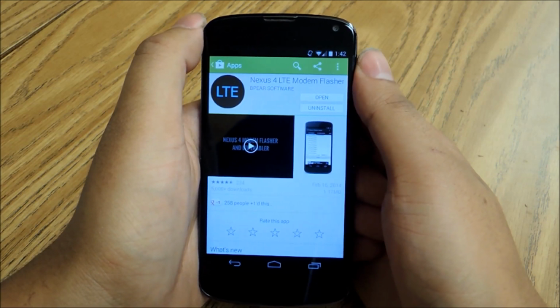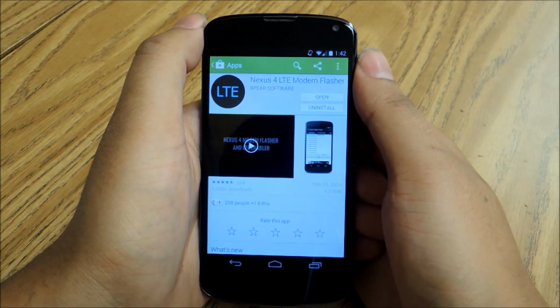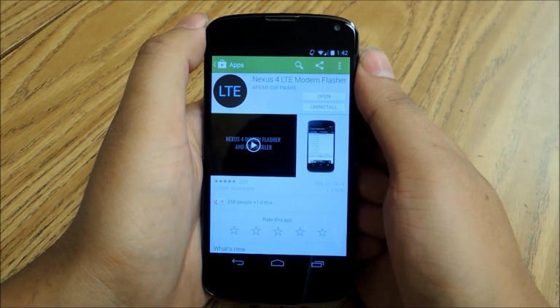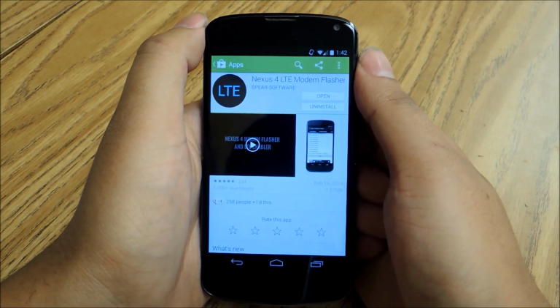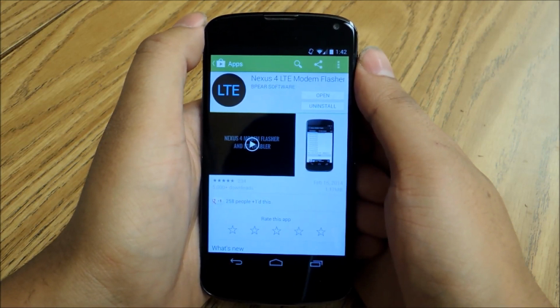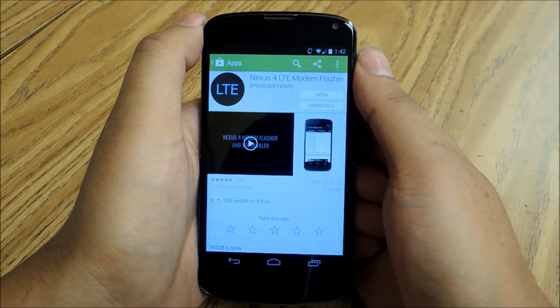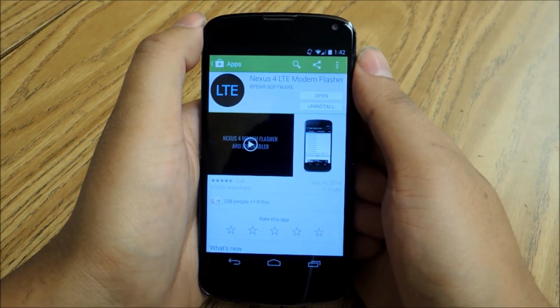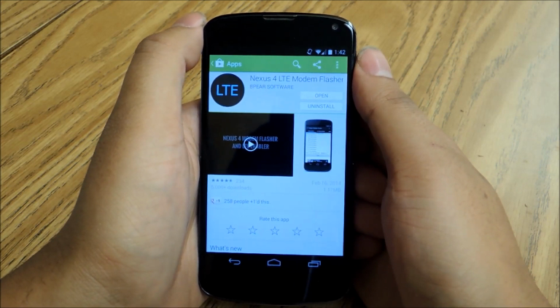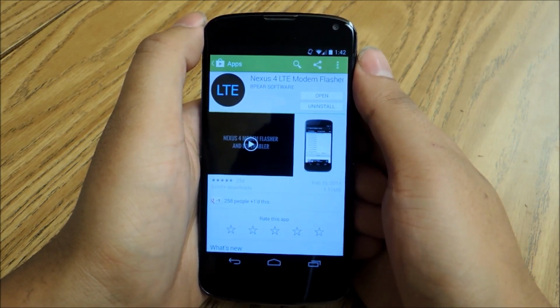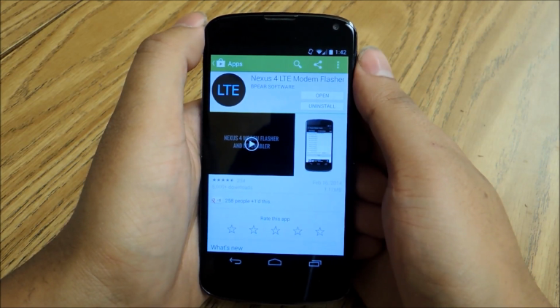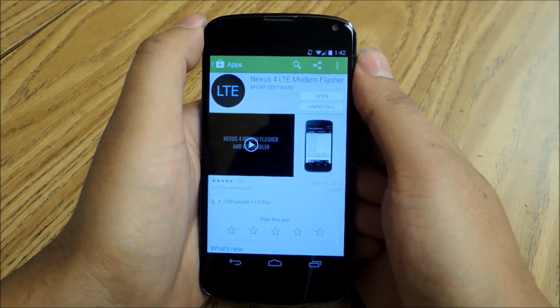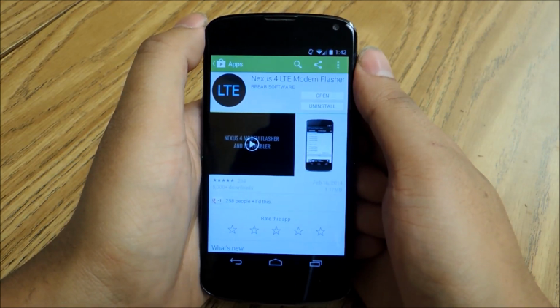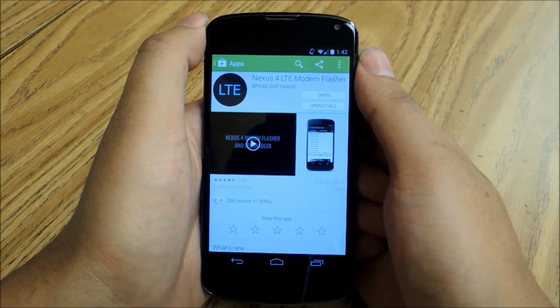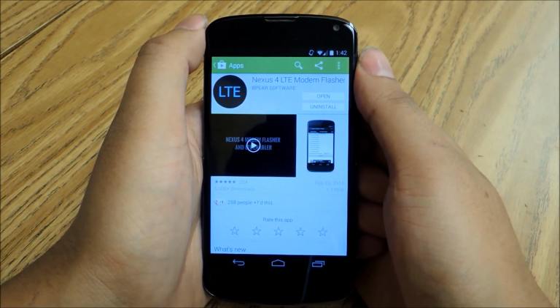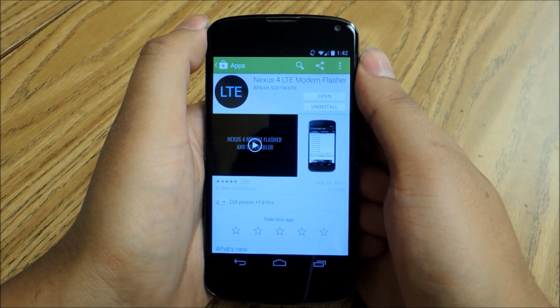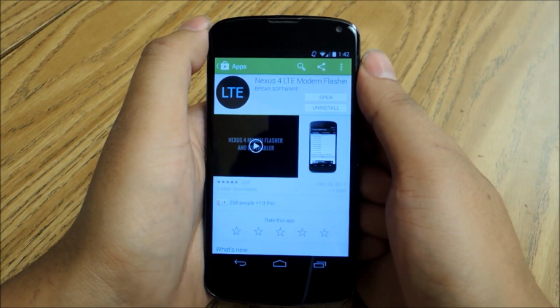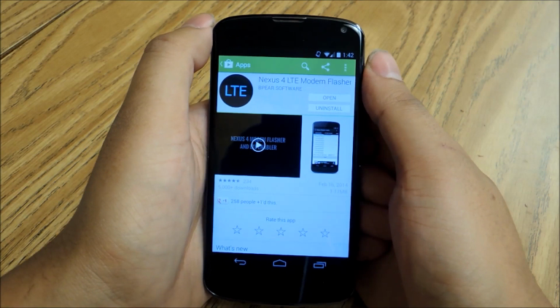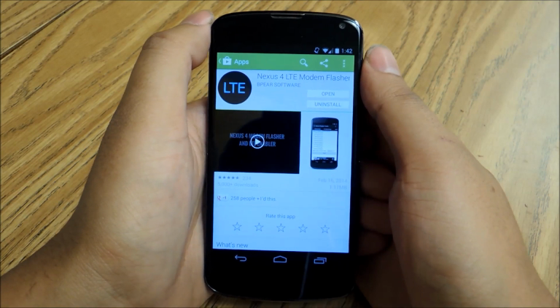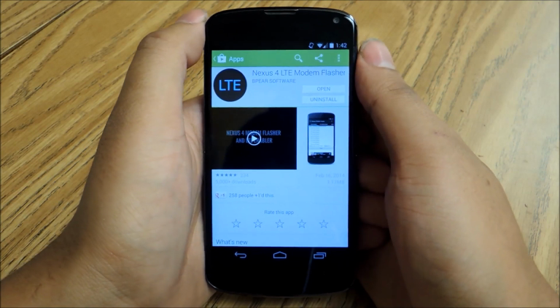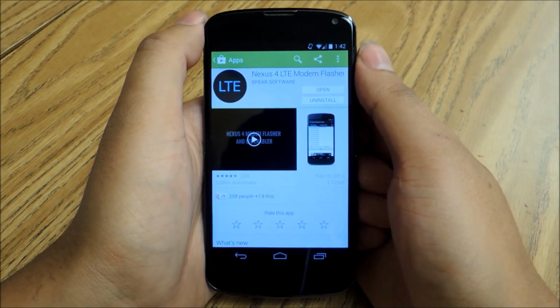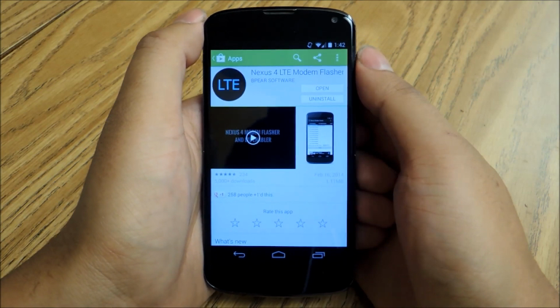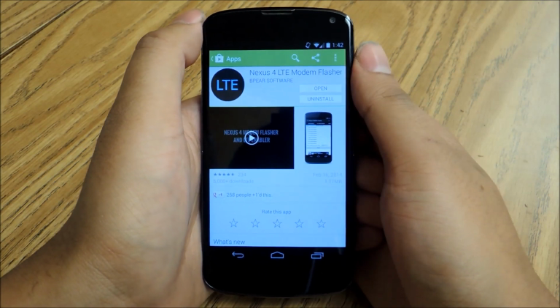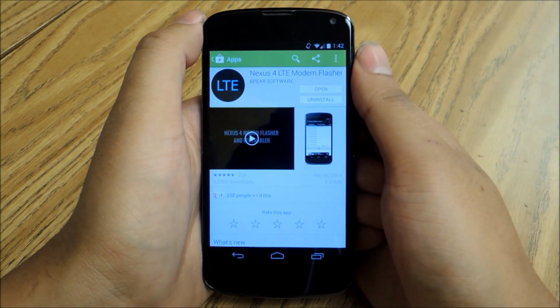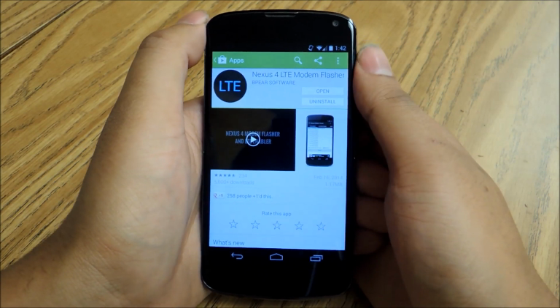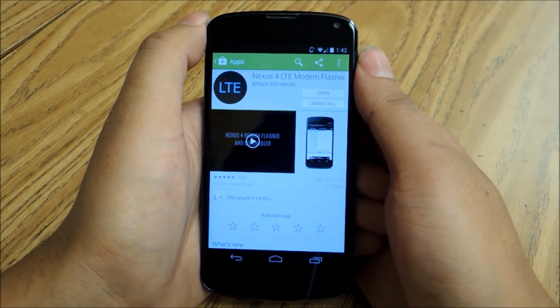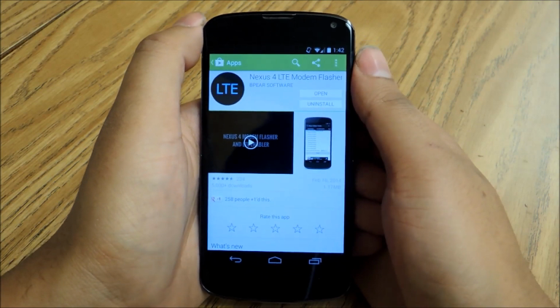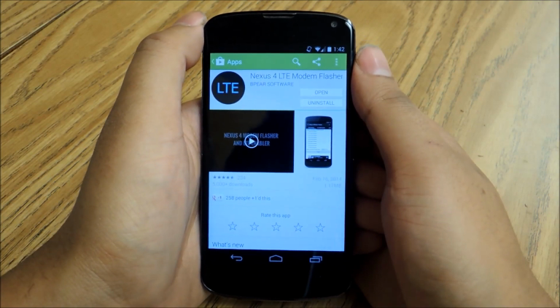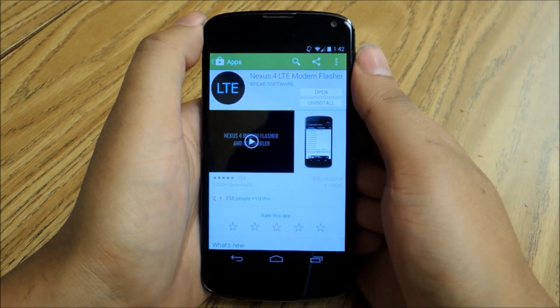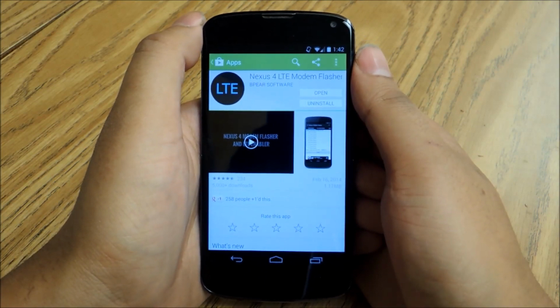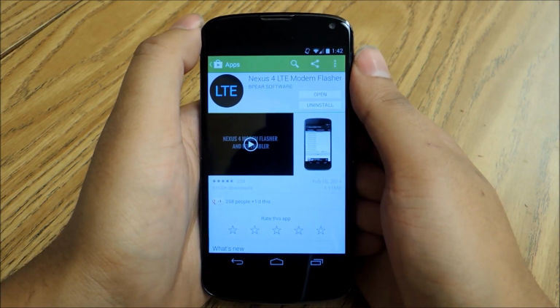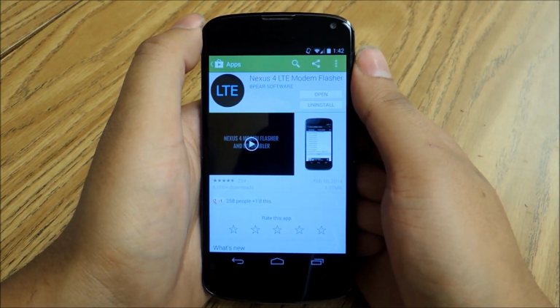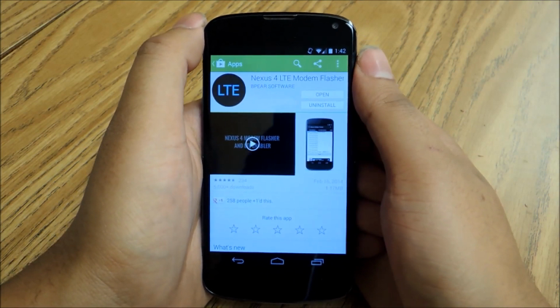This process is going to work the same on a Nexus 4 or a Nexus 5, either Nexus device running 4.4 KitKat. This process will be exactly the same.